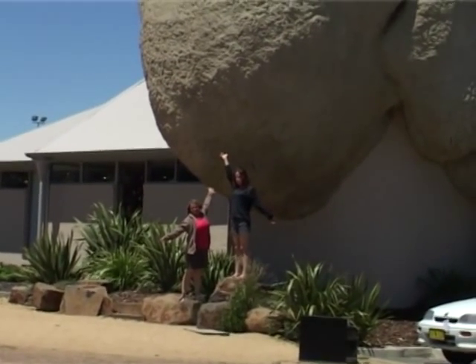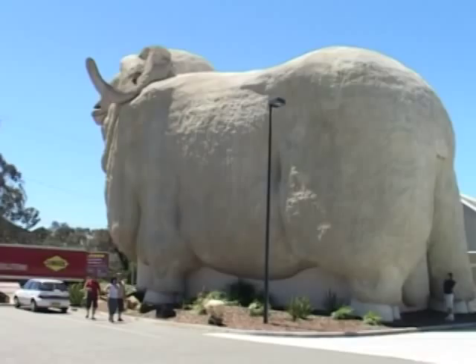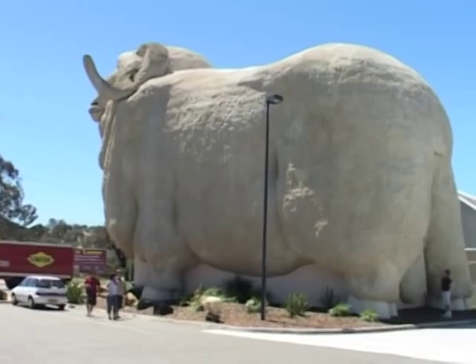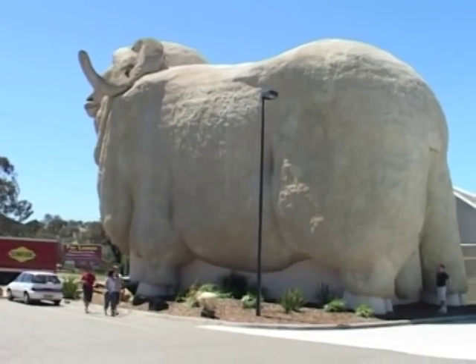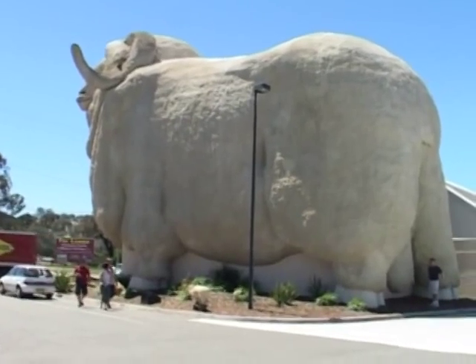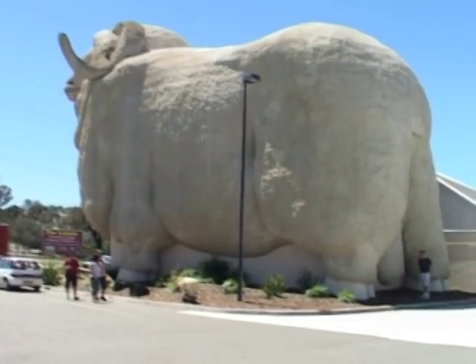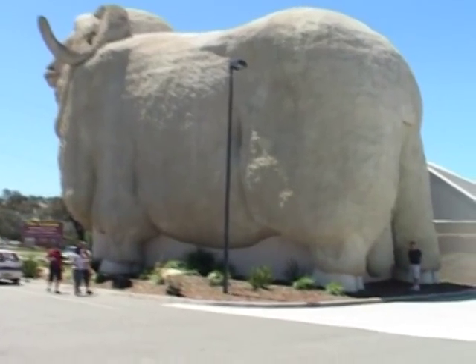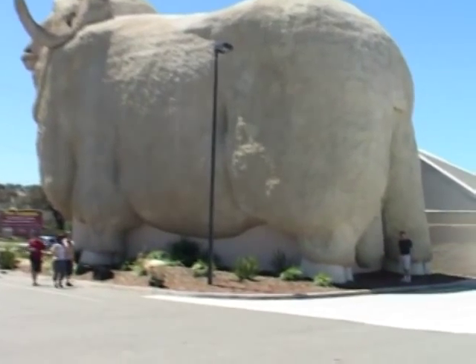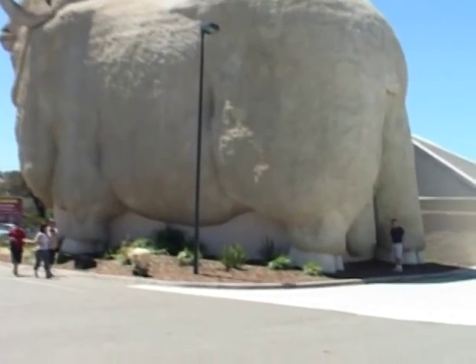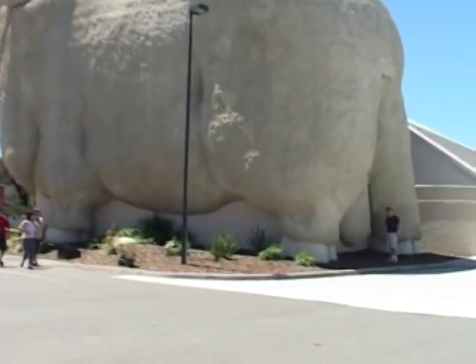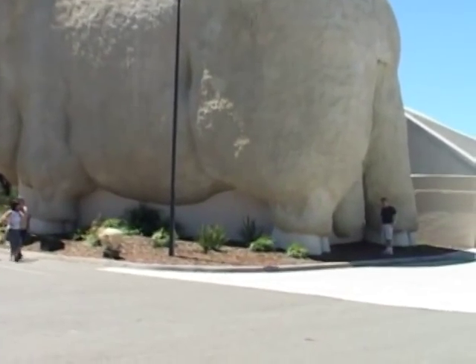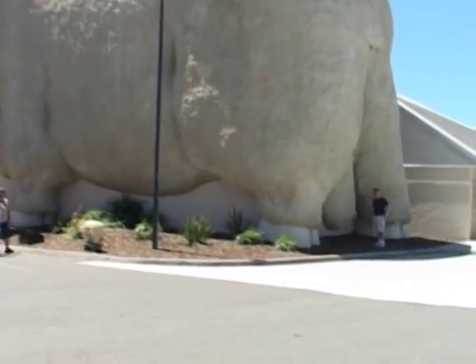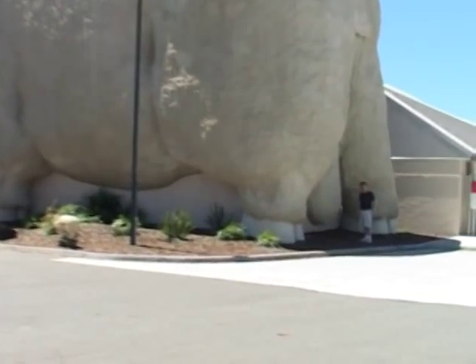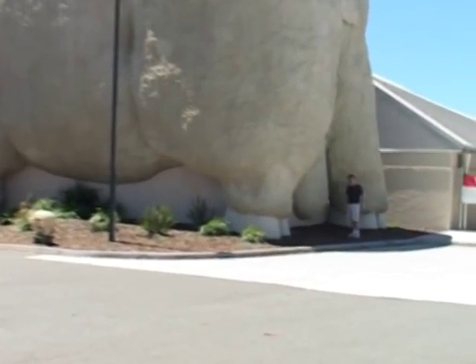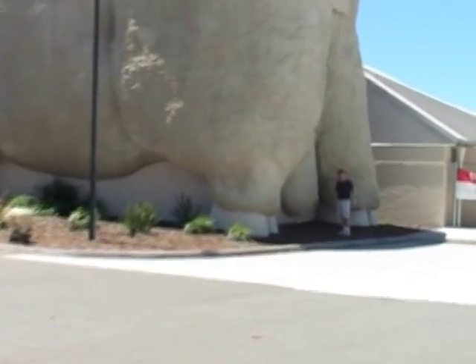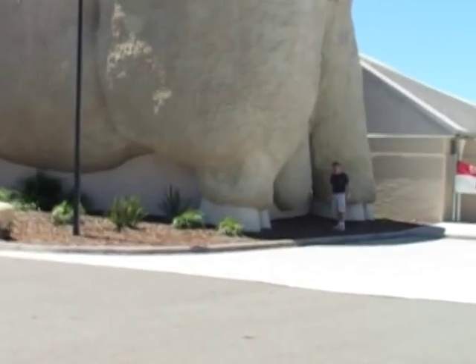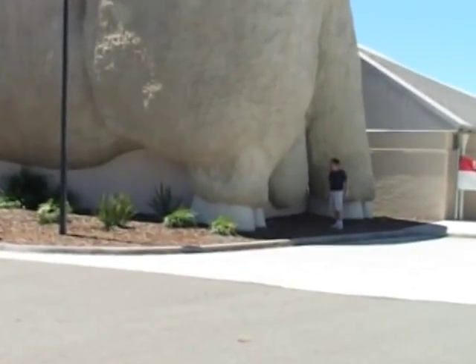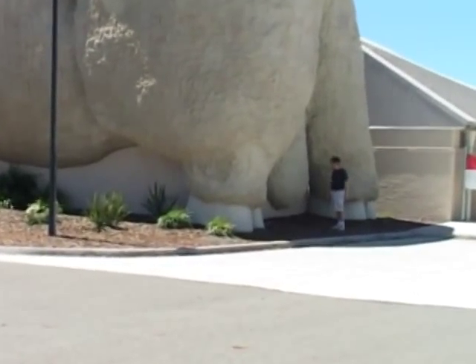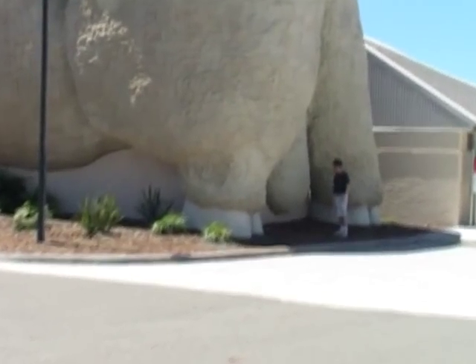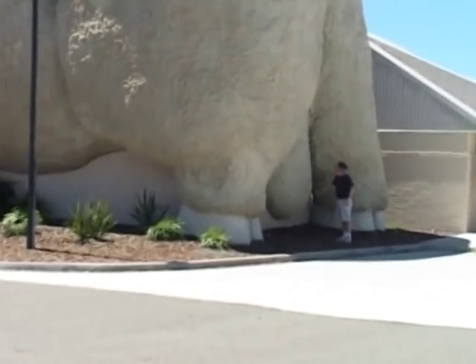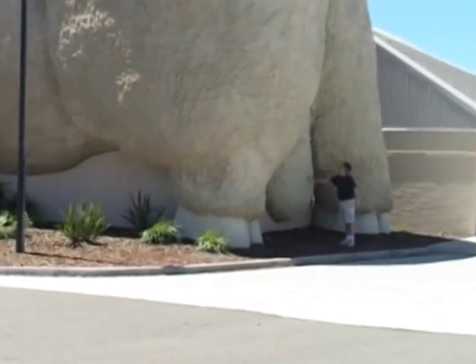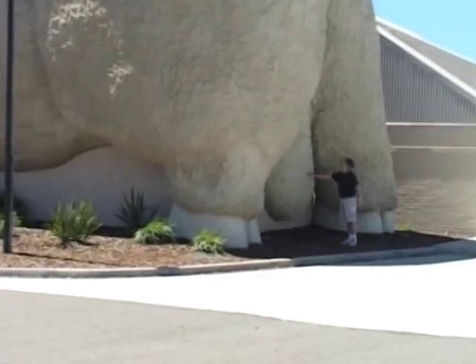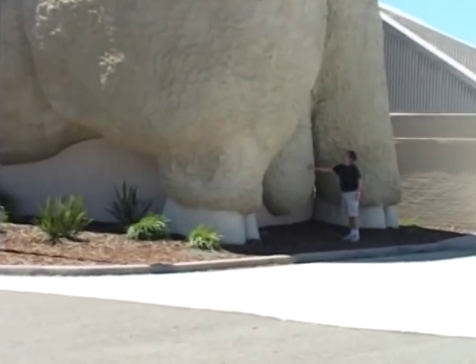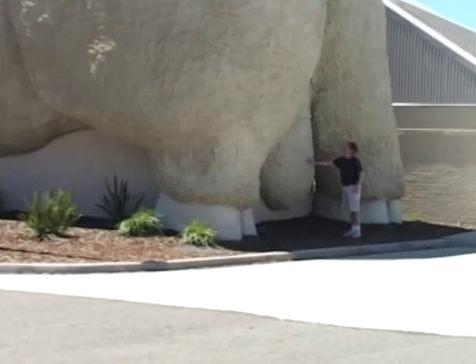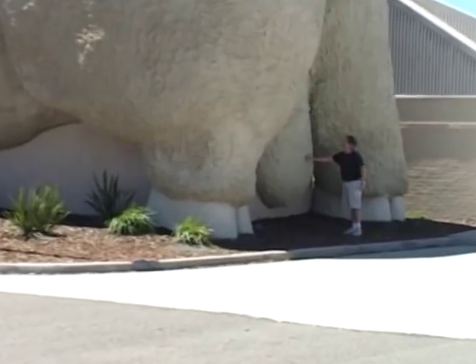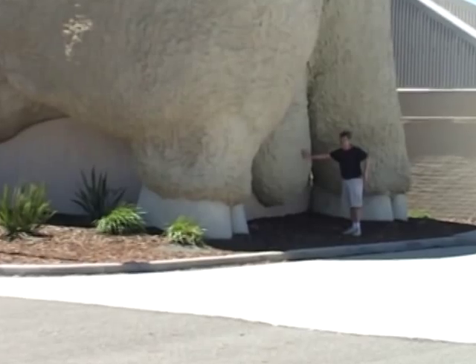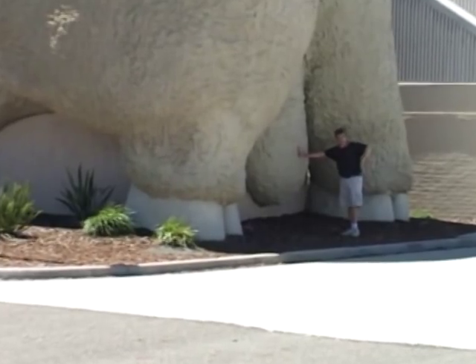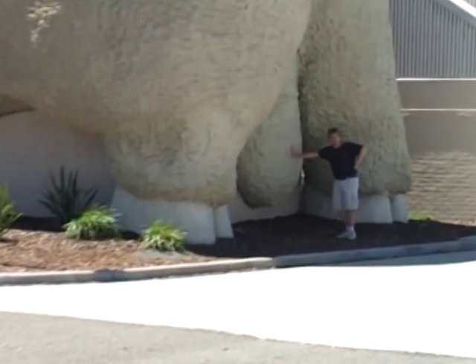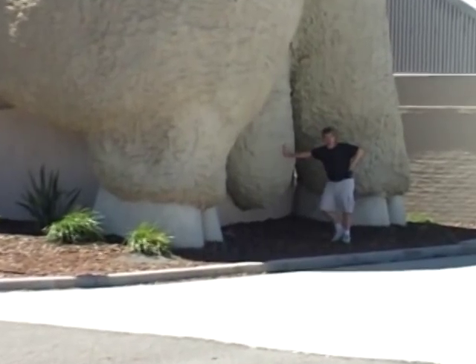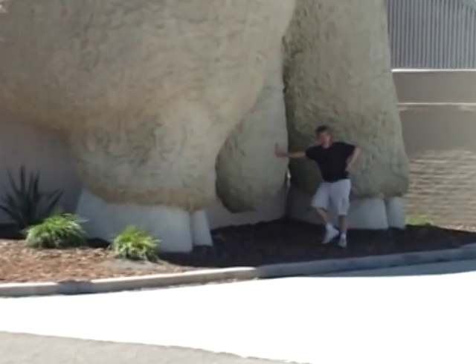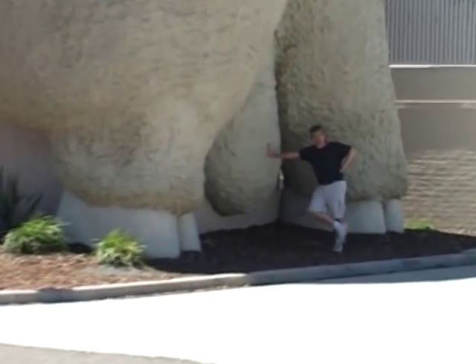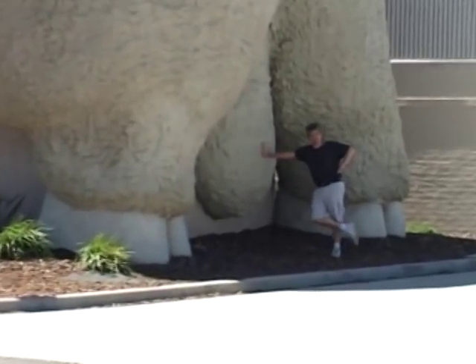The Big Merino has a remarkably smug expression on his face. But then, if I had bells this big, I'd feel smug too.